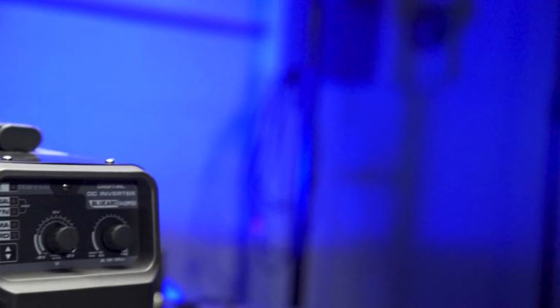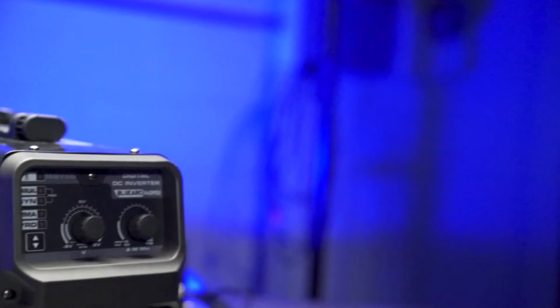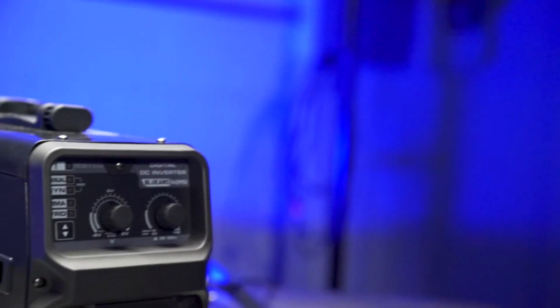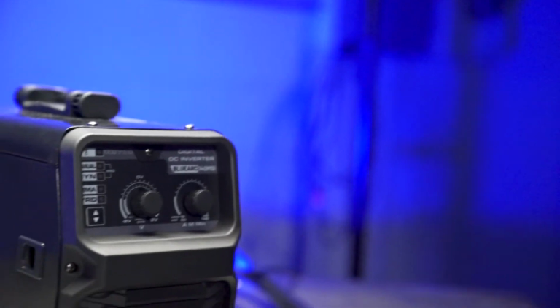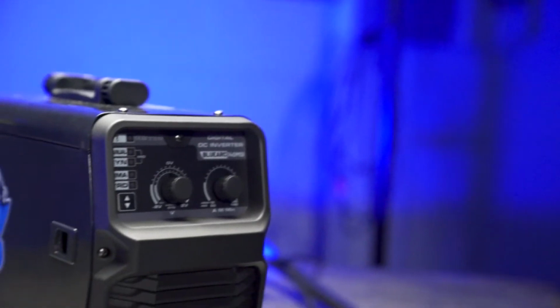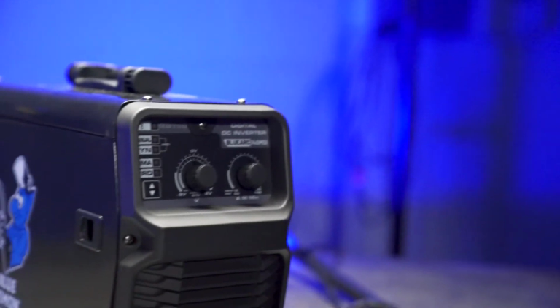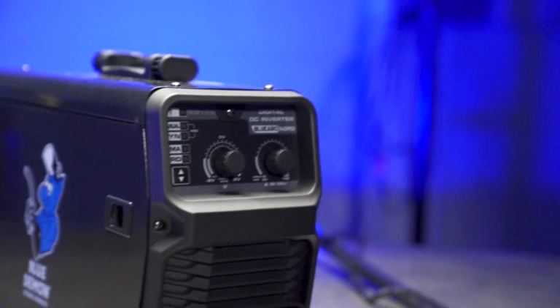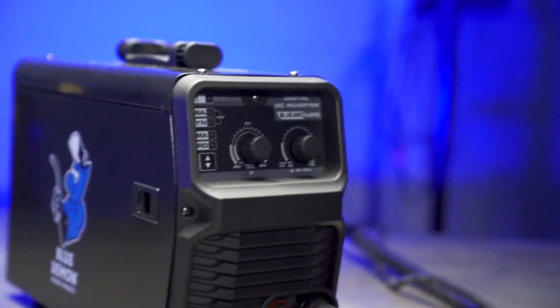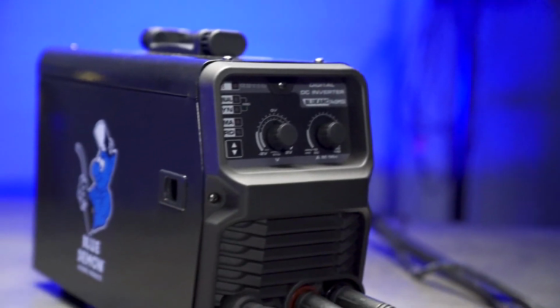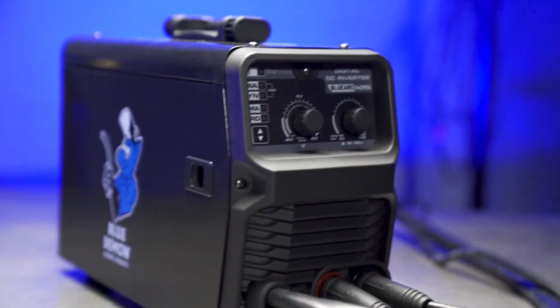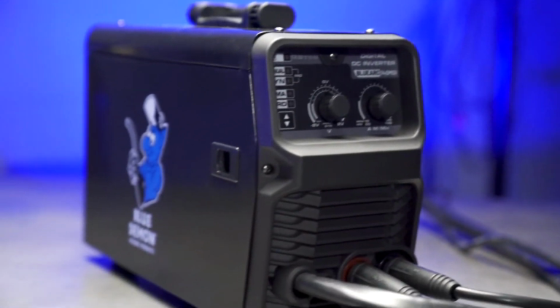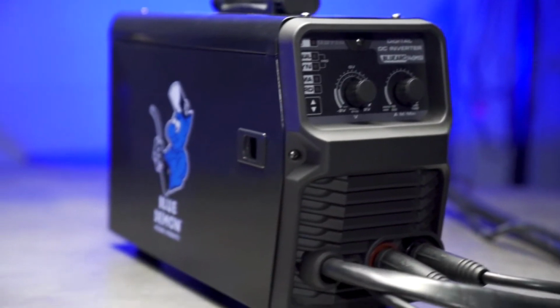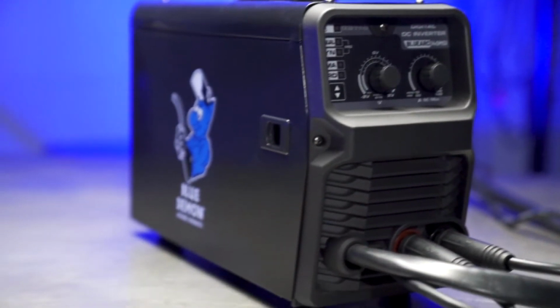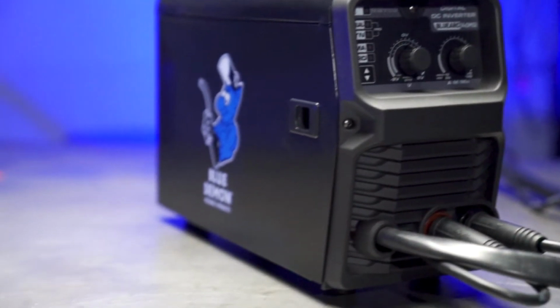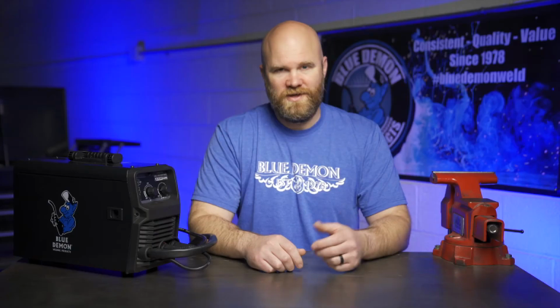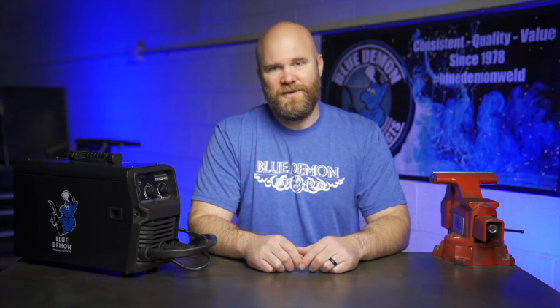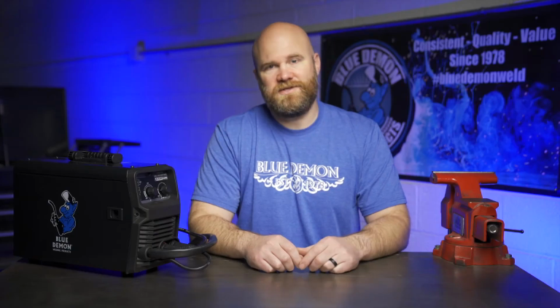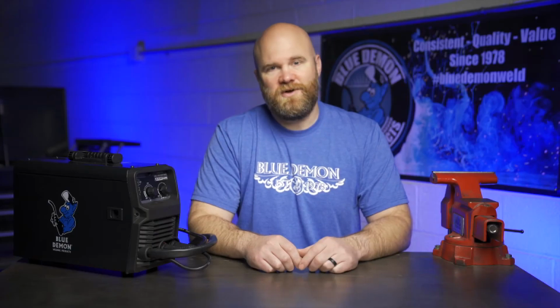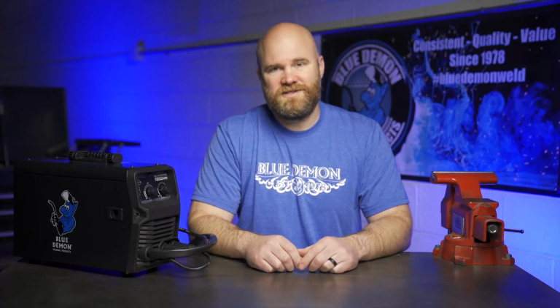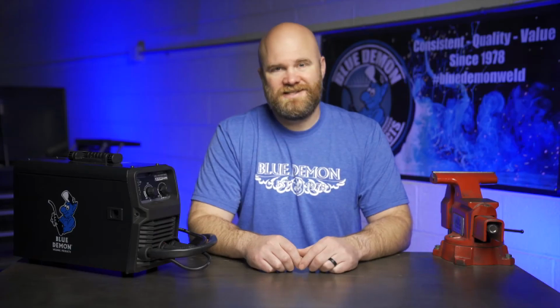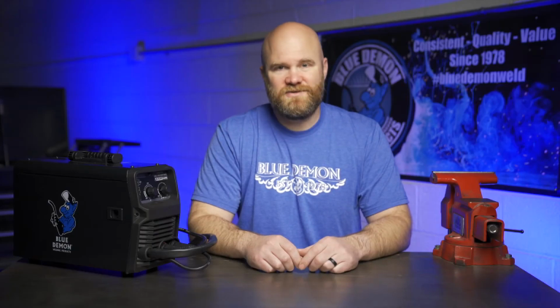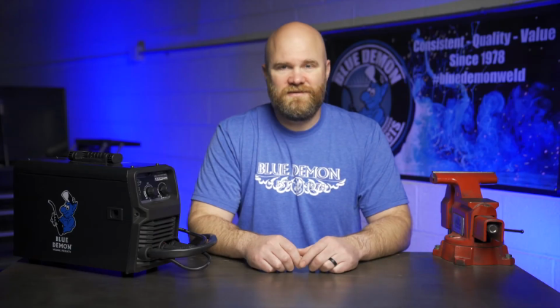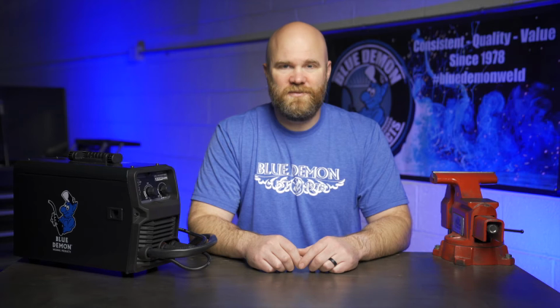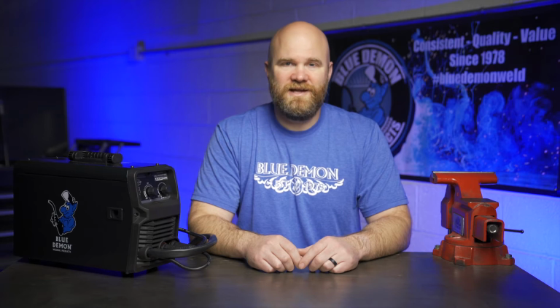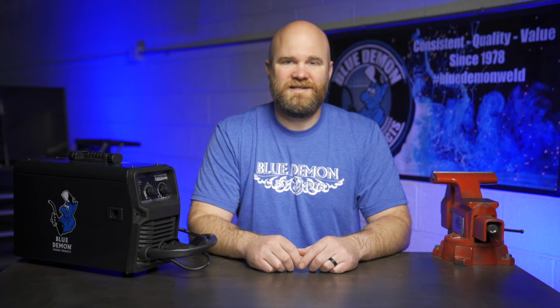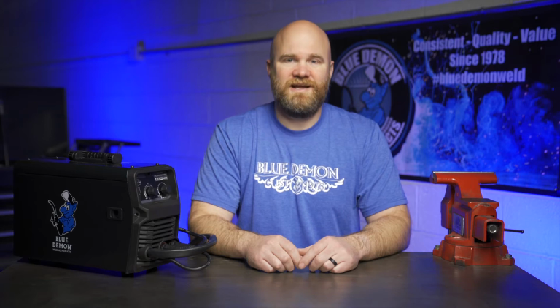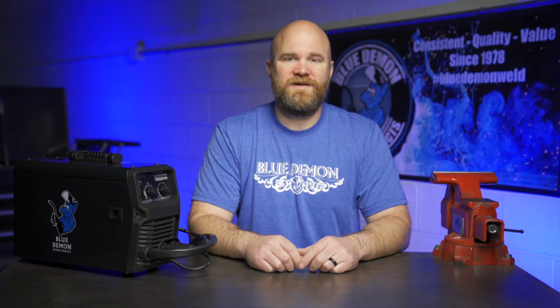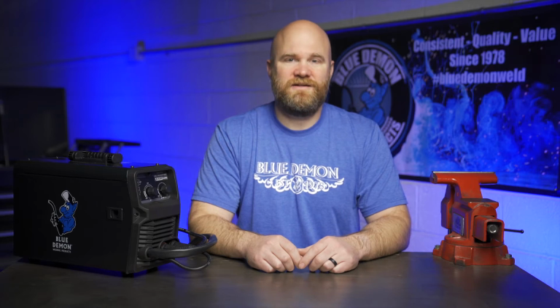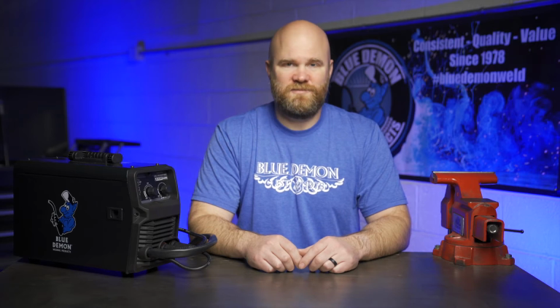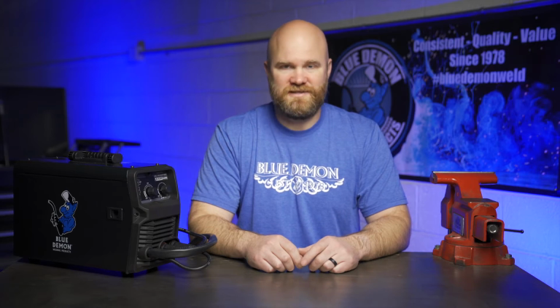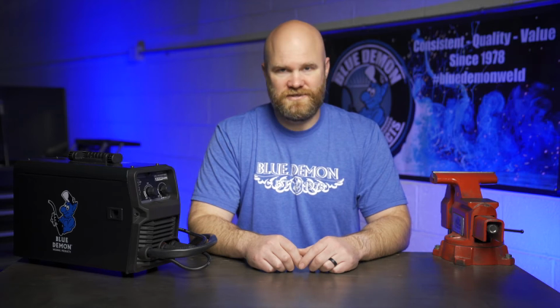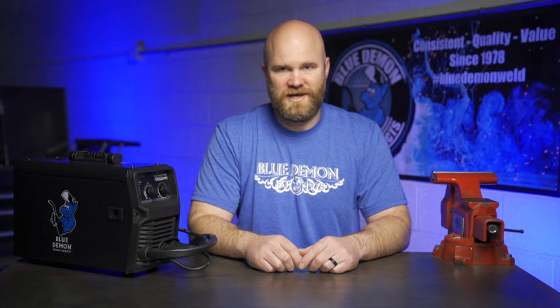Weighing in at only 22 pounds, this welder is ultra portable, and with its small 6 inch wide footprint it can take up very little space in your shop.